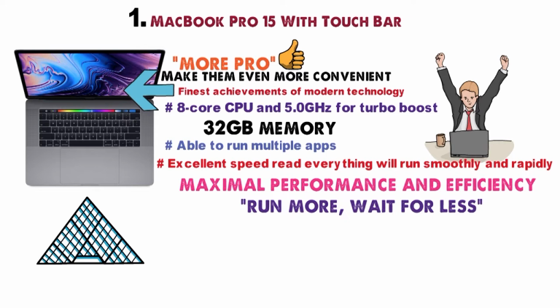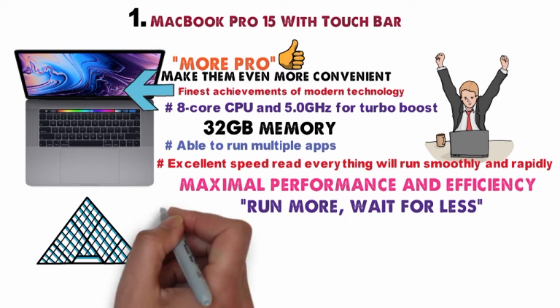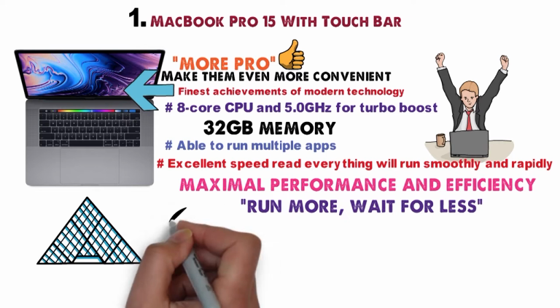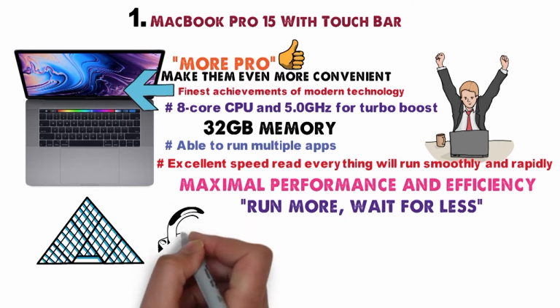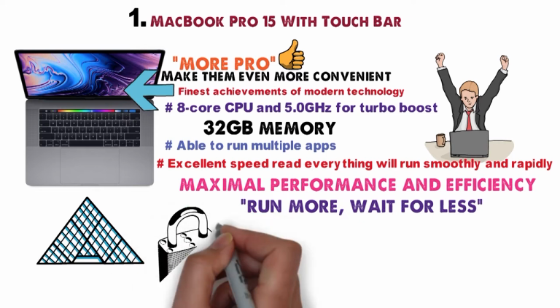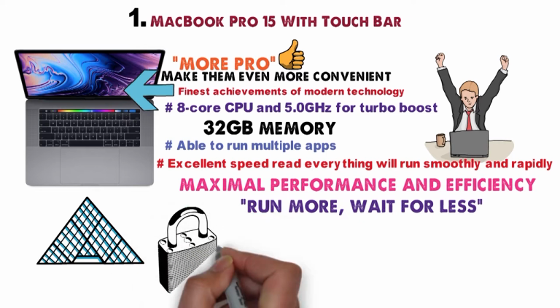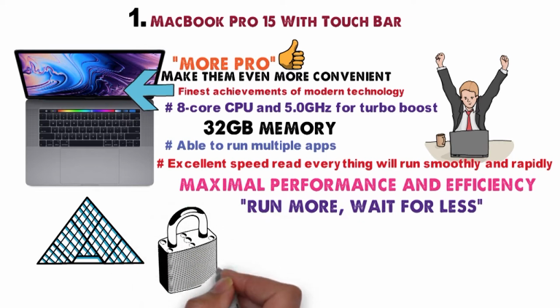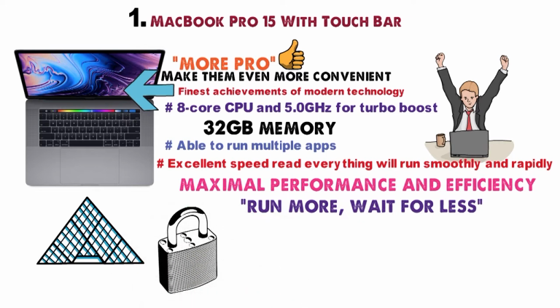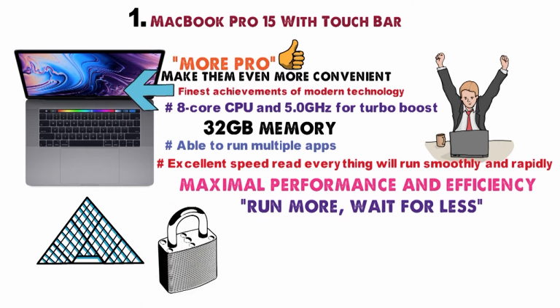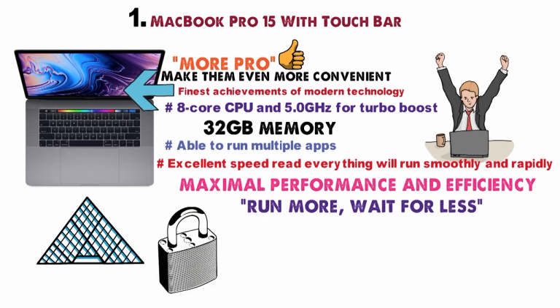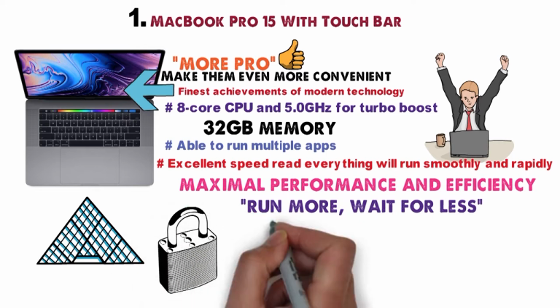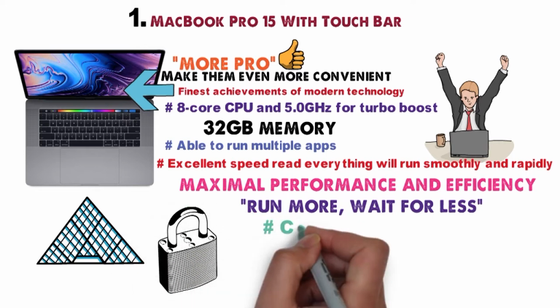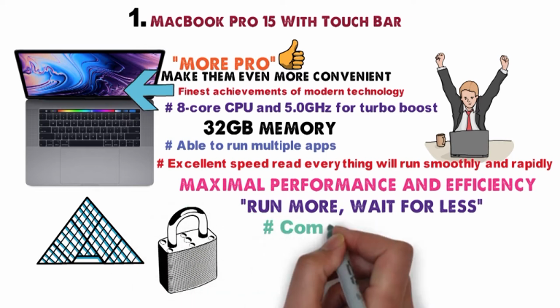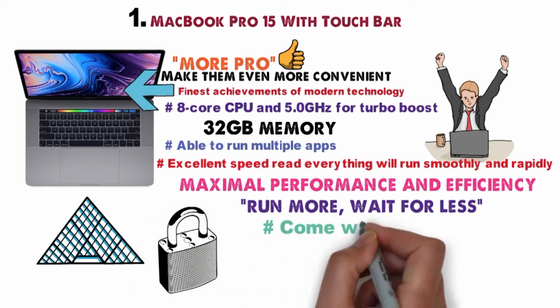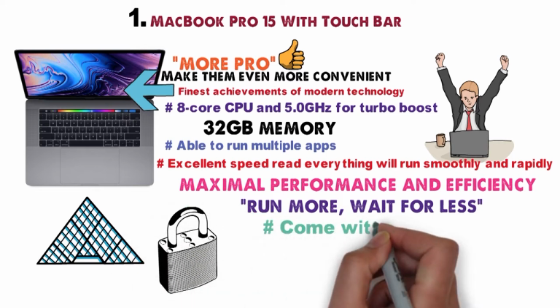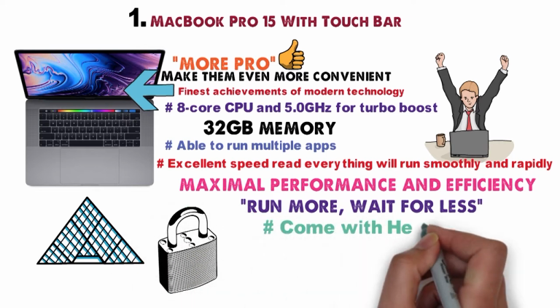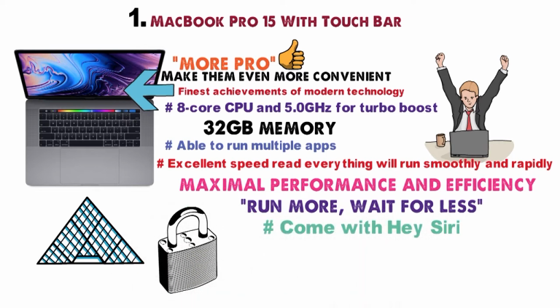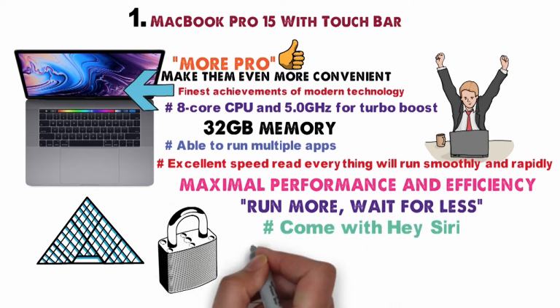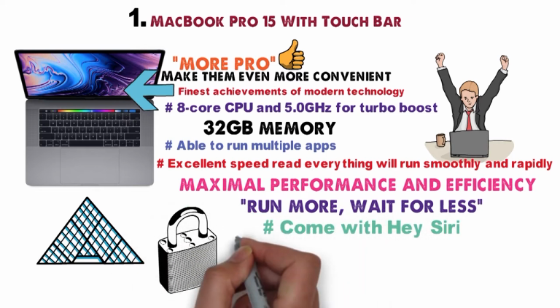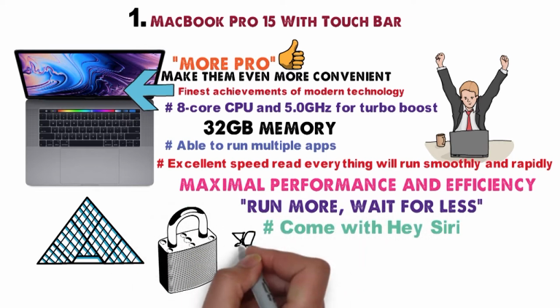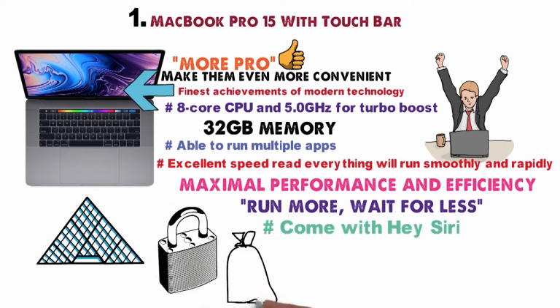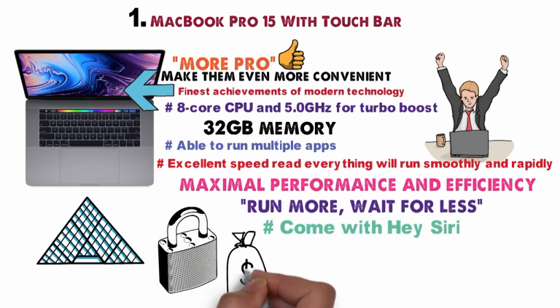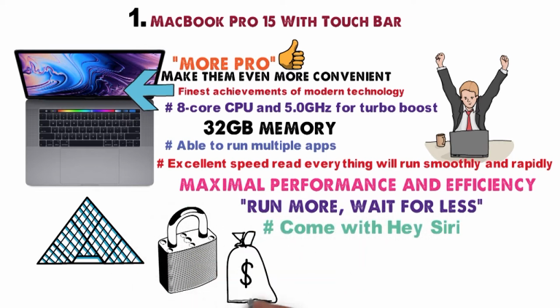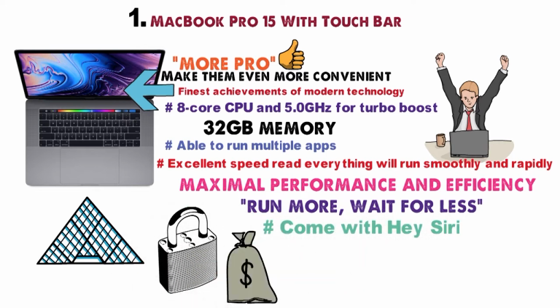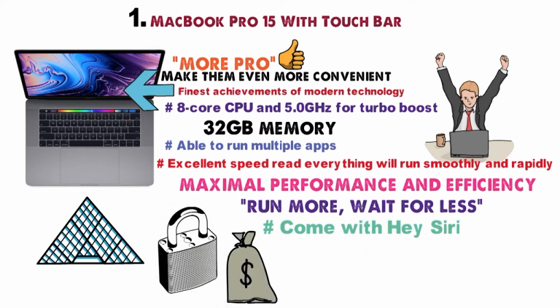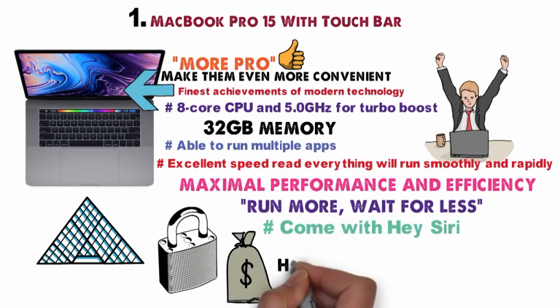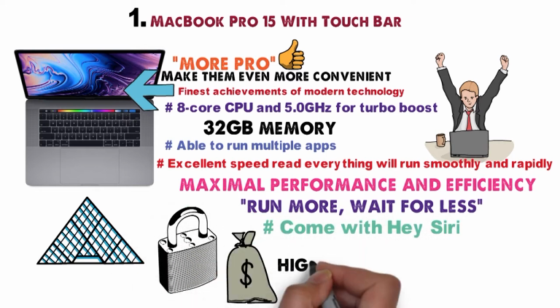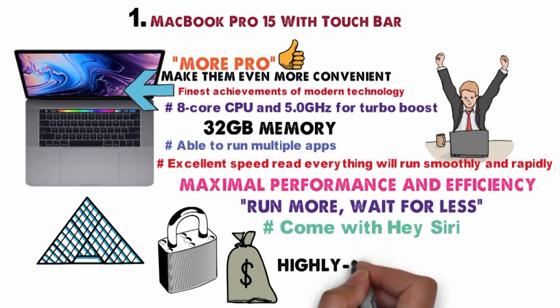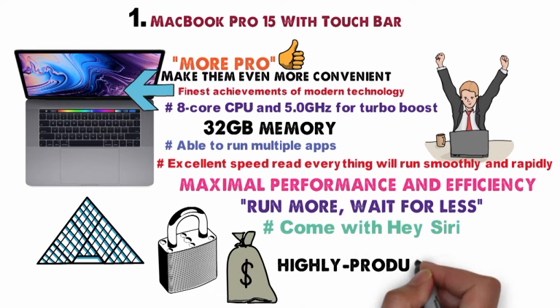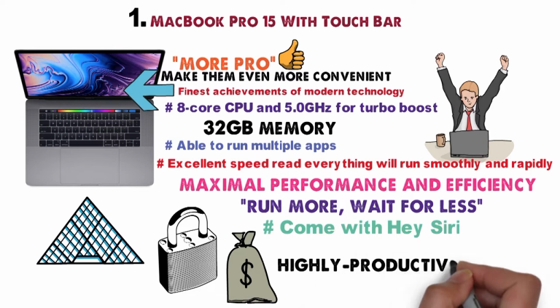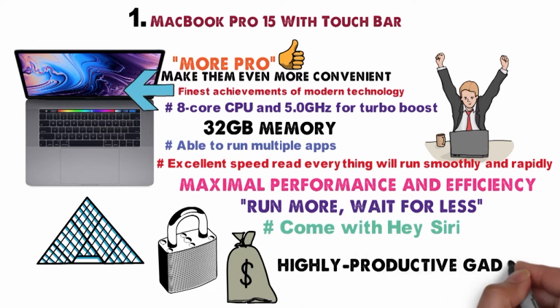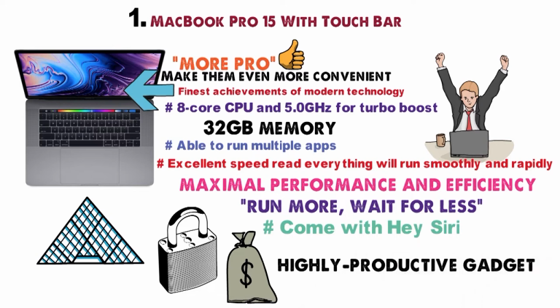Enhanced security and convenience that comes with Hey Siri add more value to this already highly productive gadget.